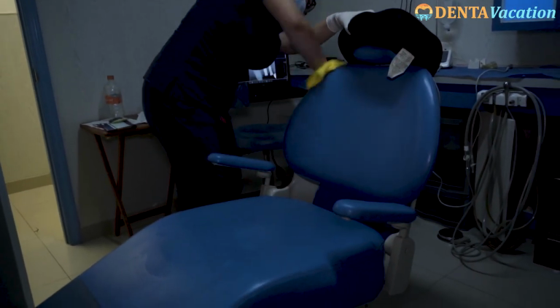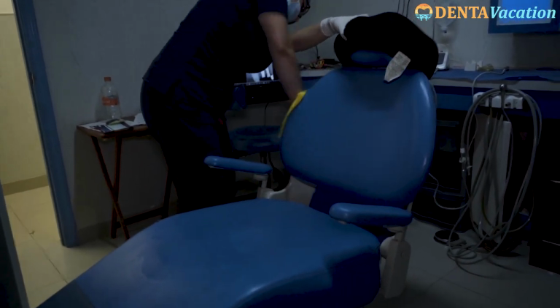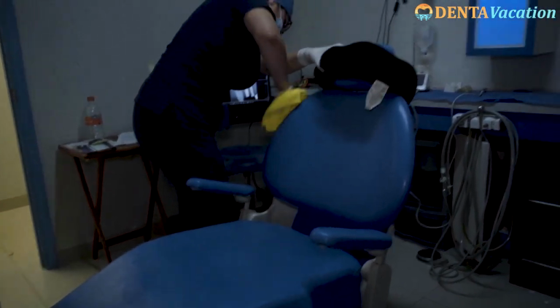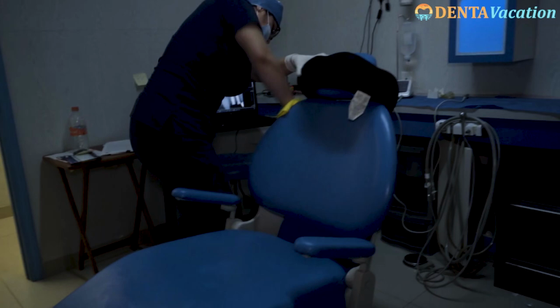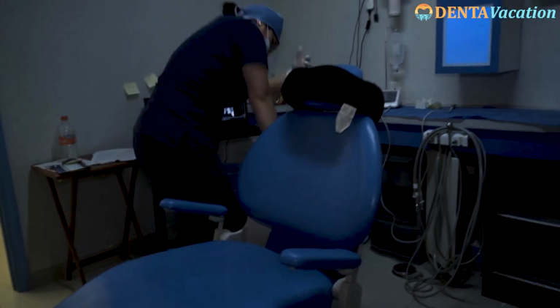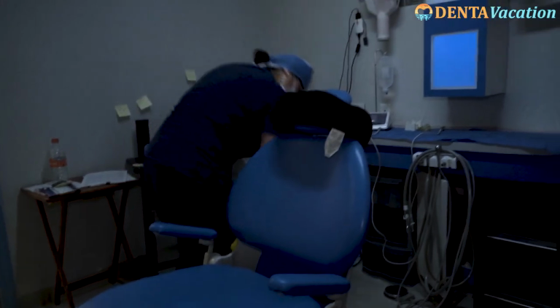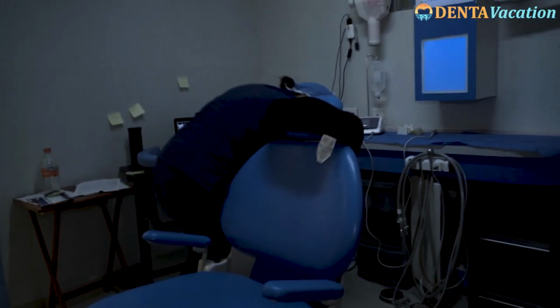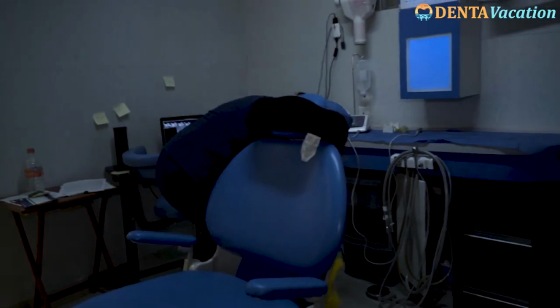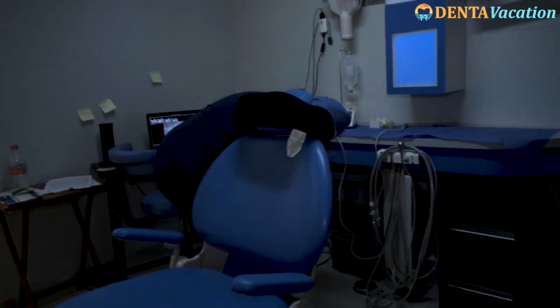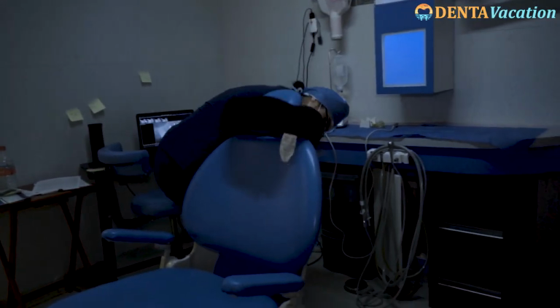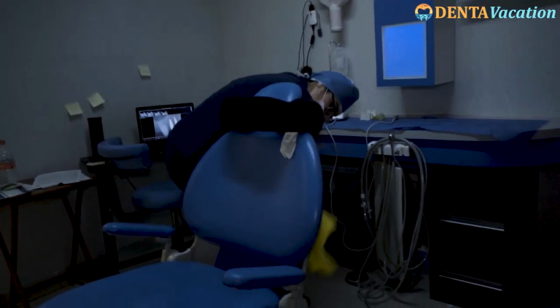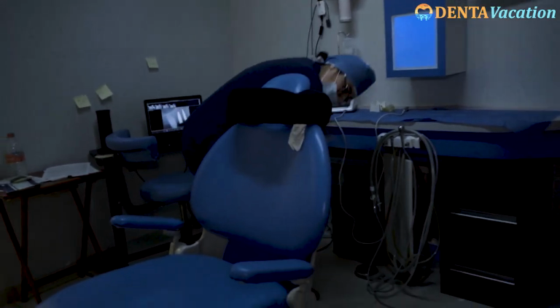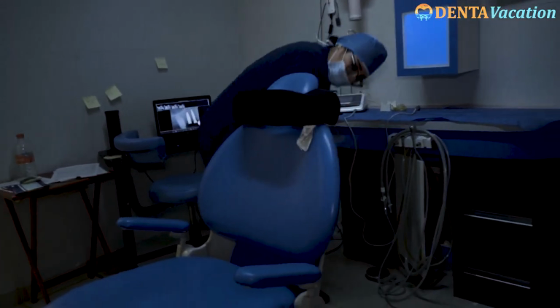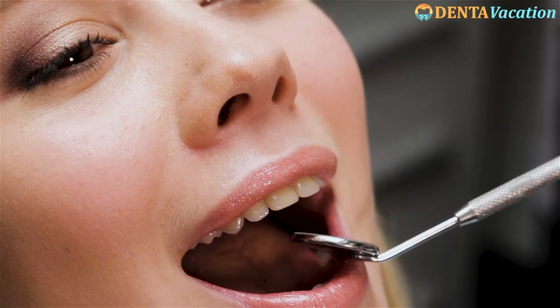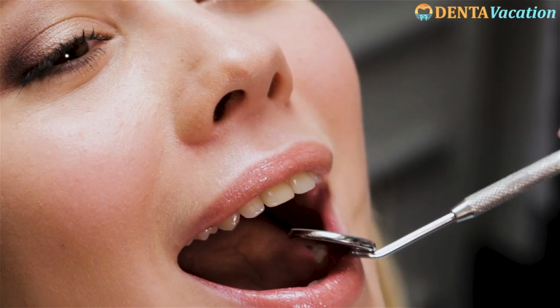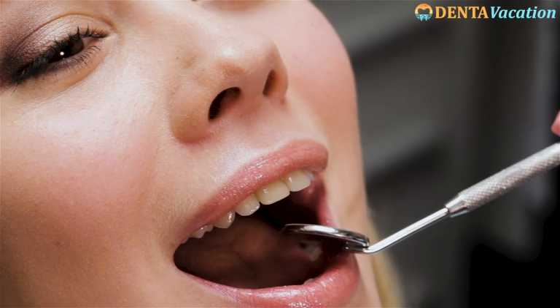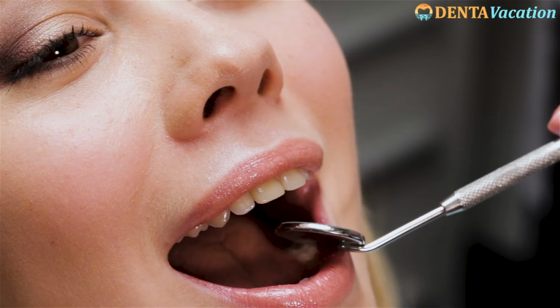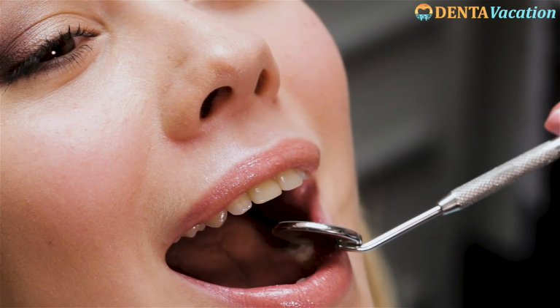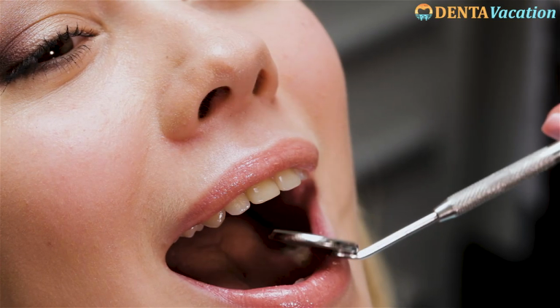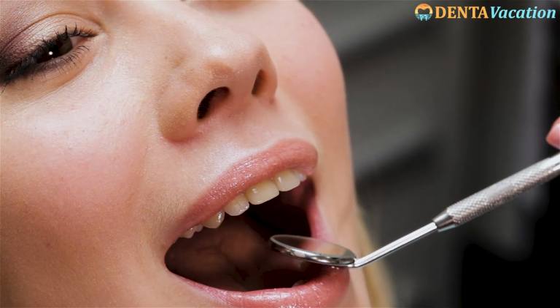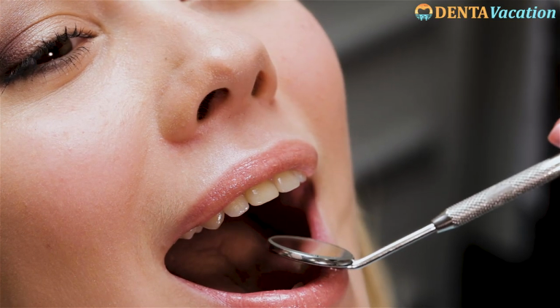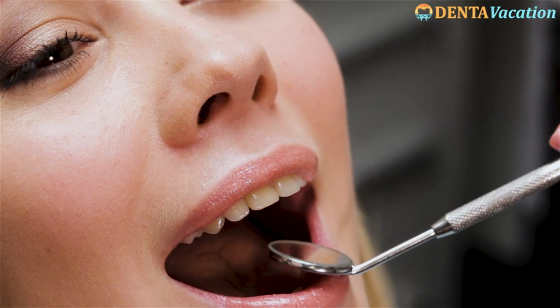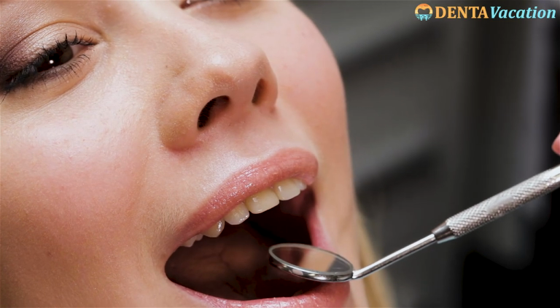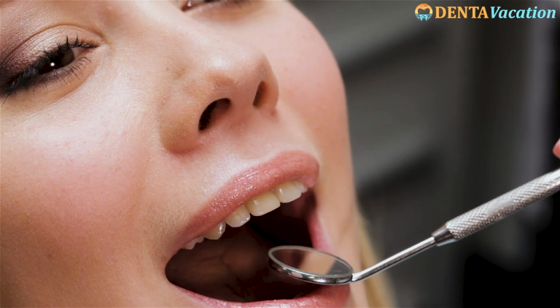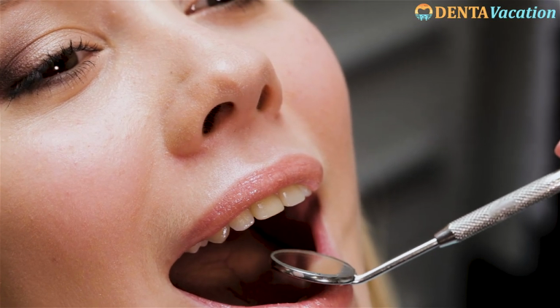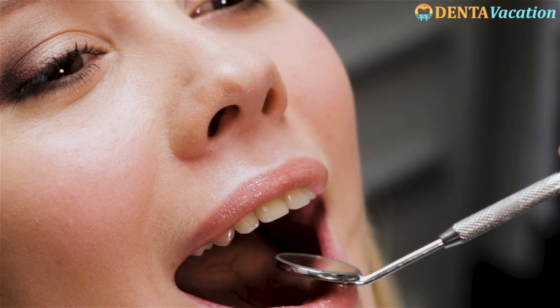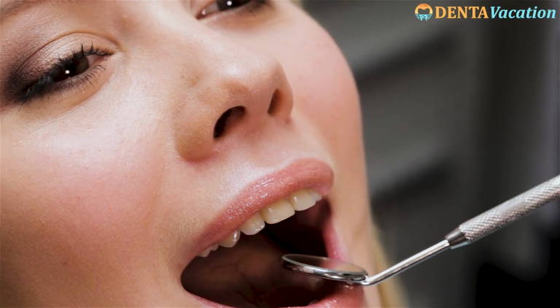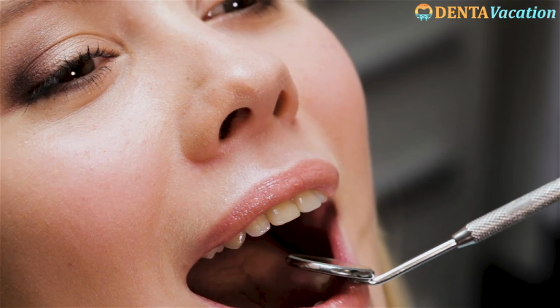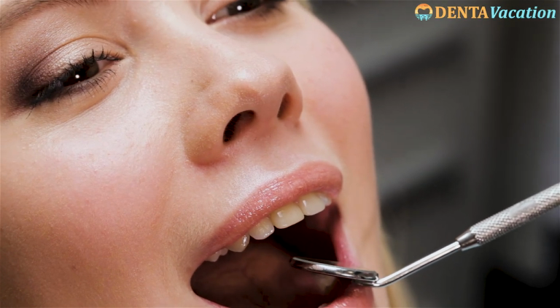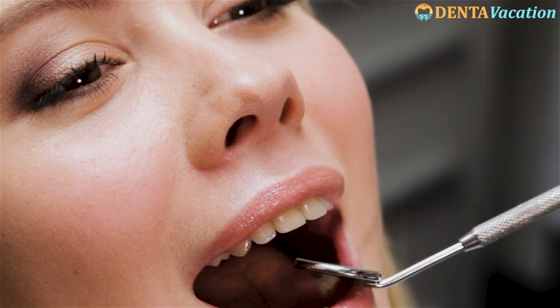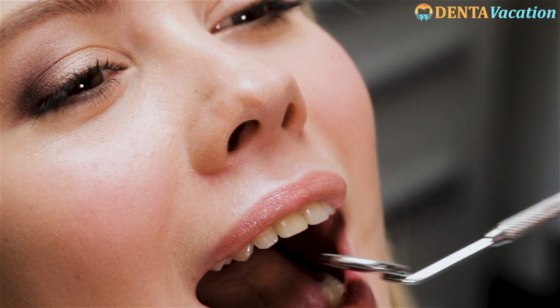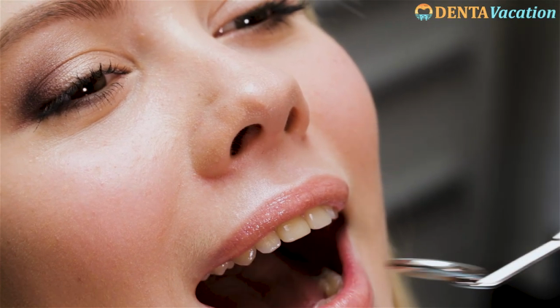We ensure that you go home with a new smile and a comfortable dental experience.